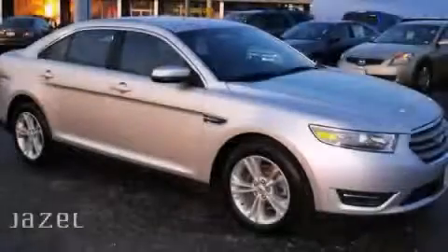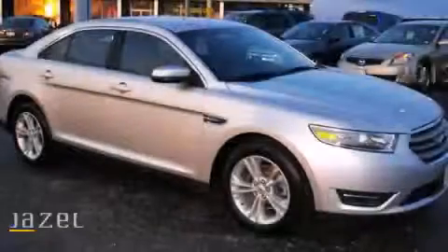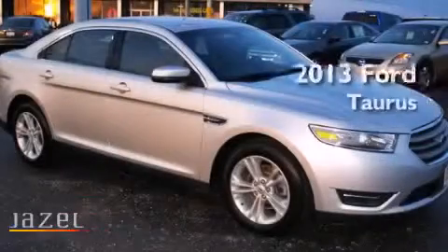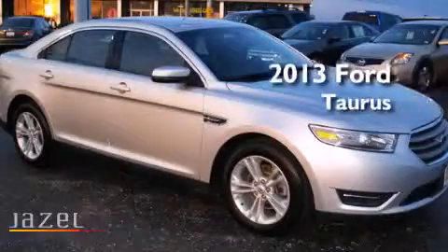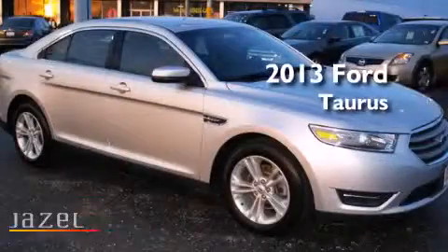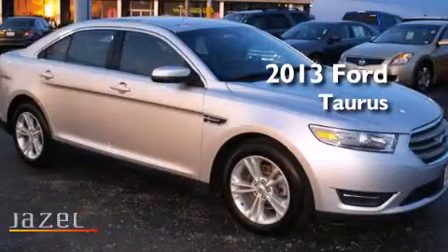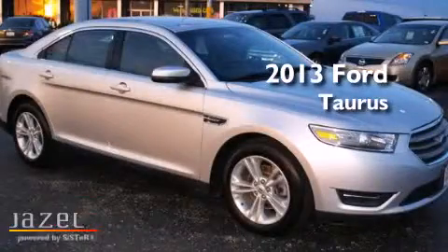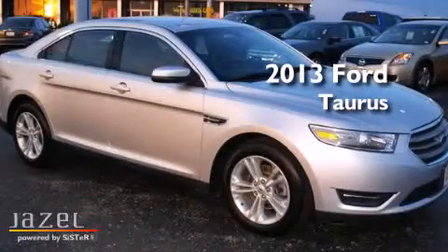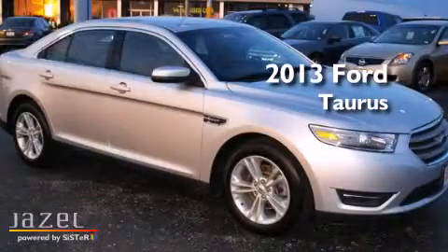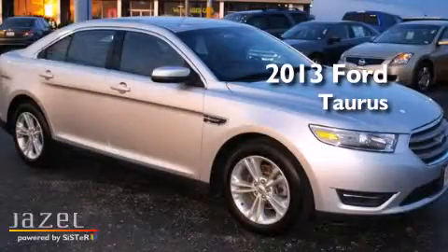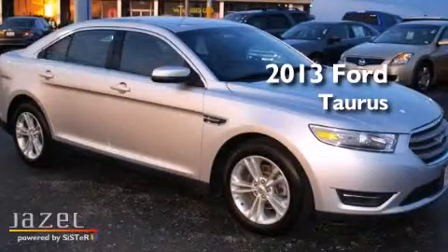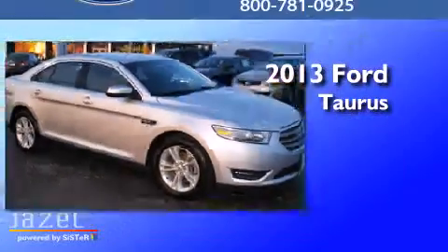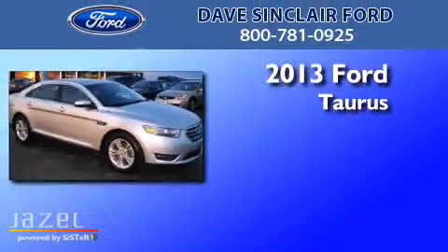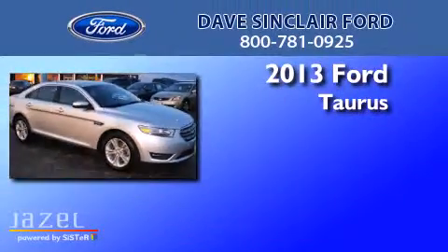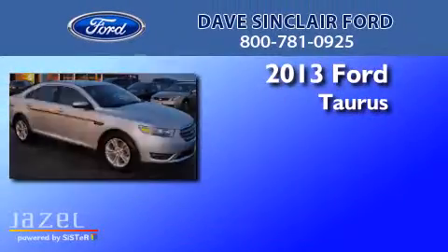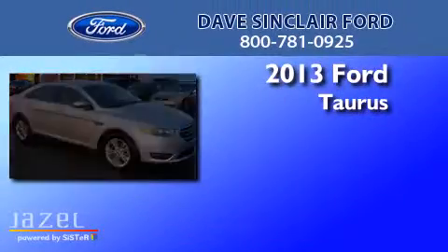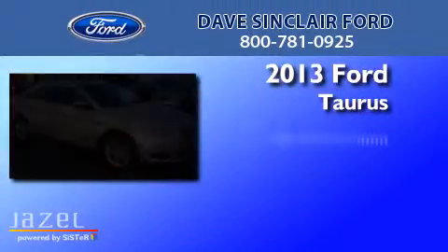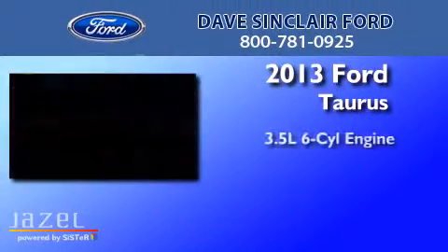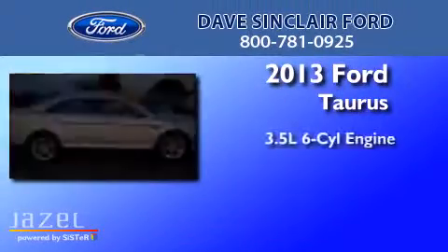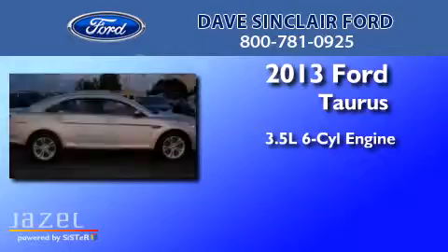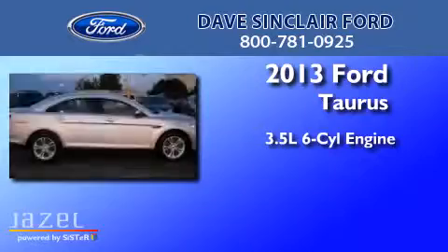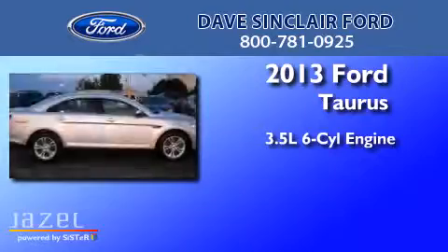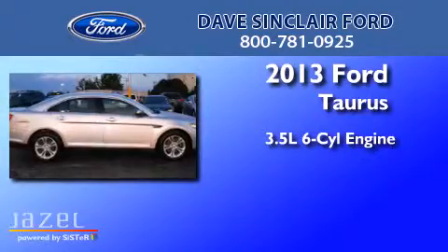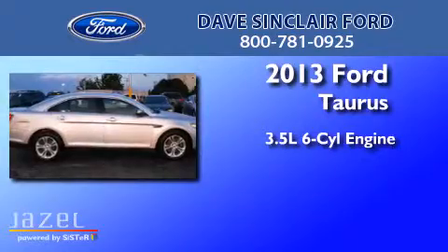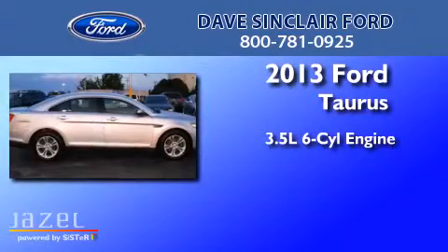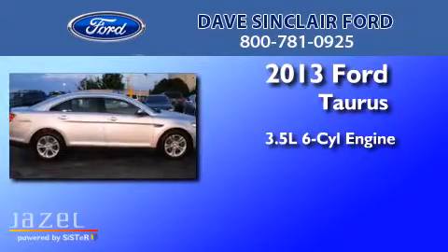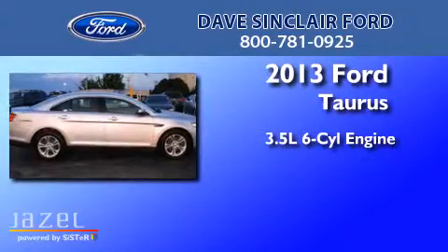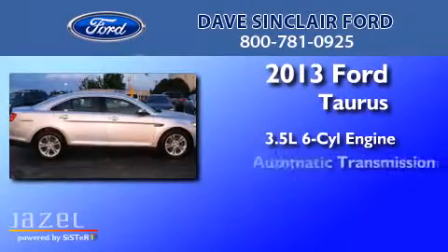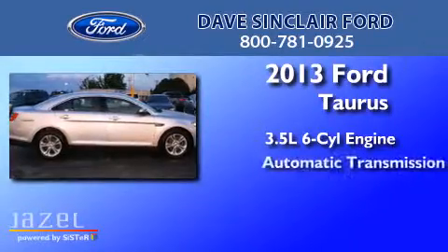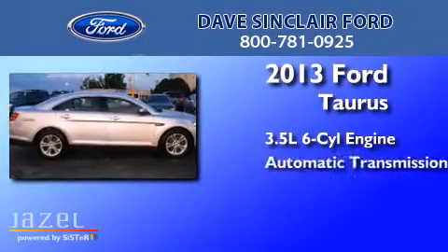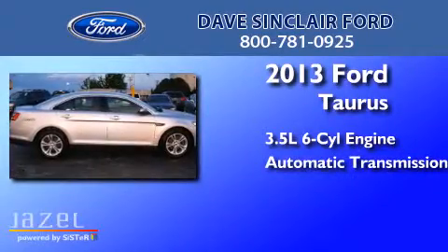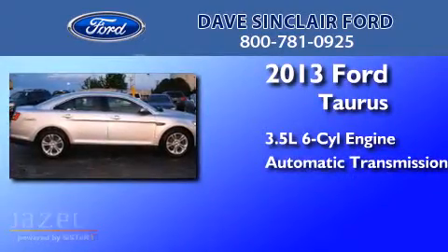This is a 2013 Ford Taurus. It has a 3.5-liter six-cylinder engine and an automatic transmission.